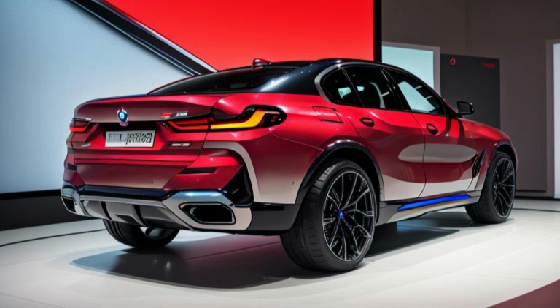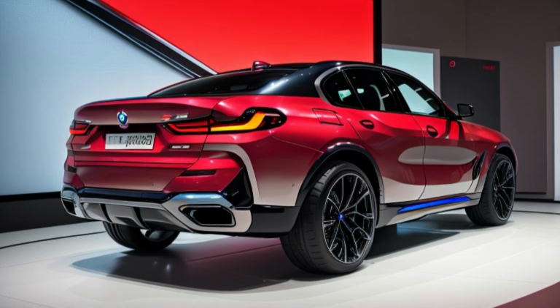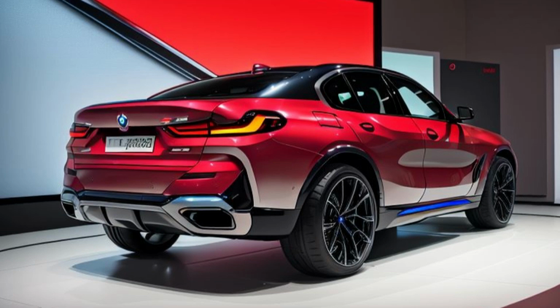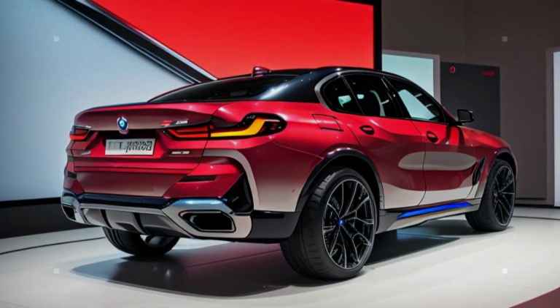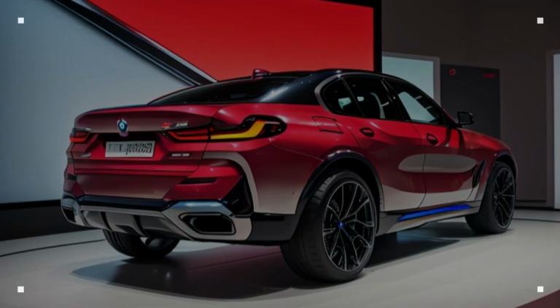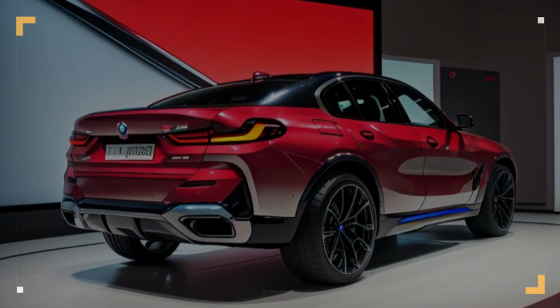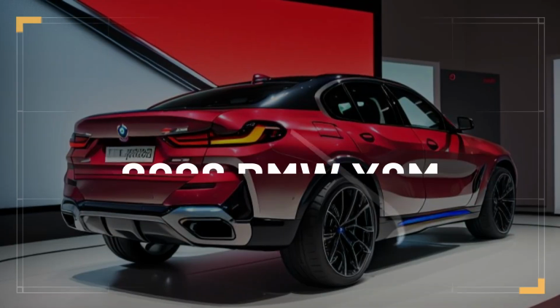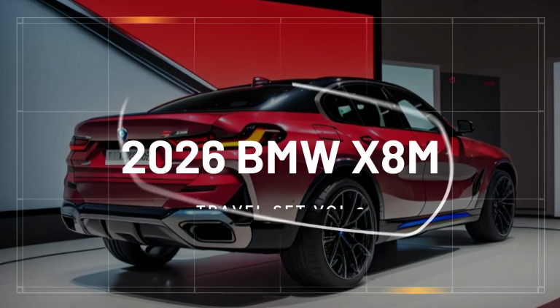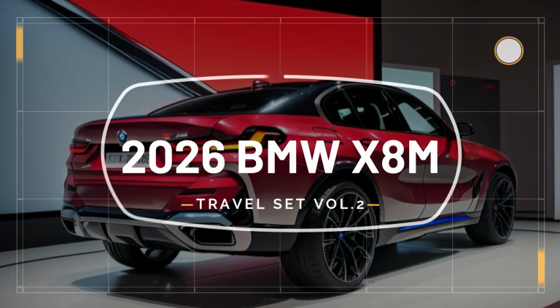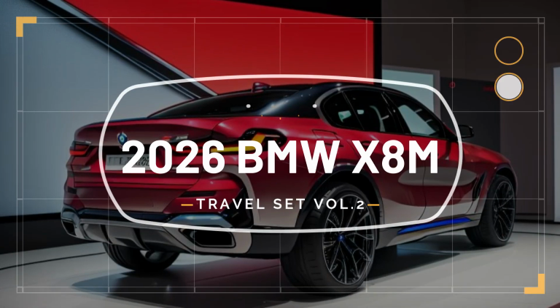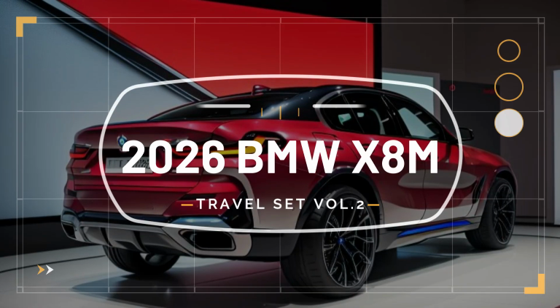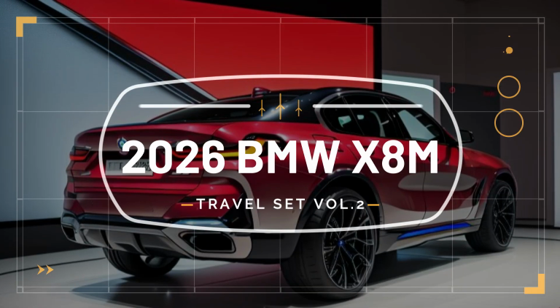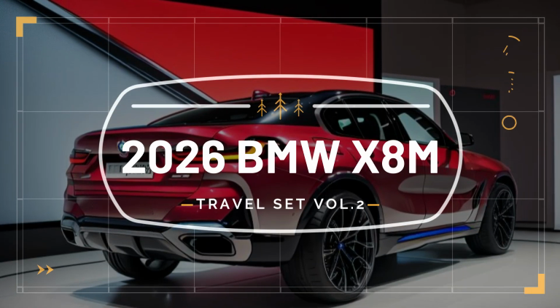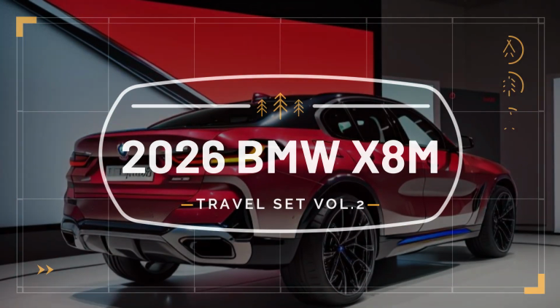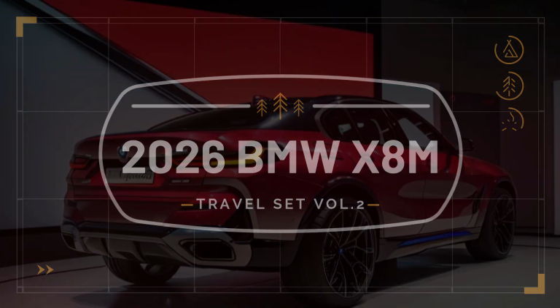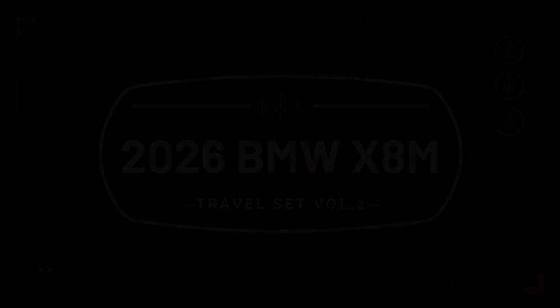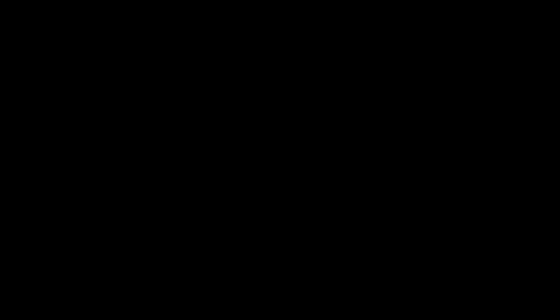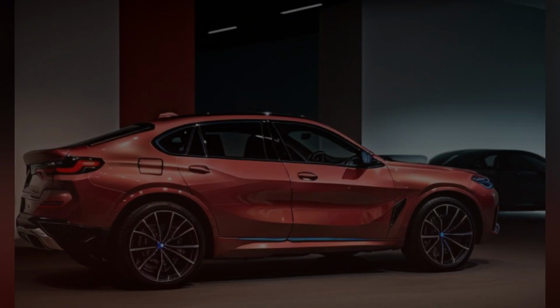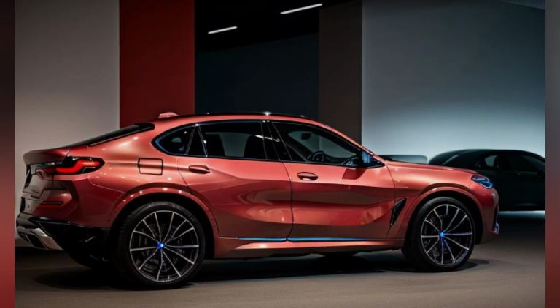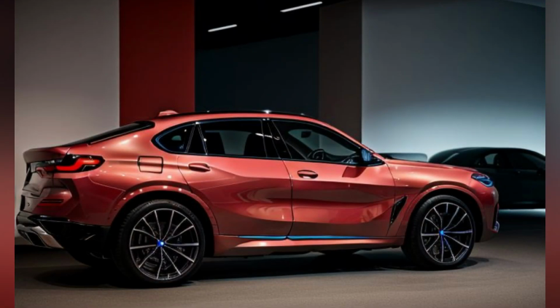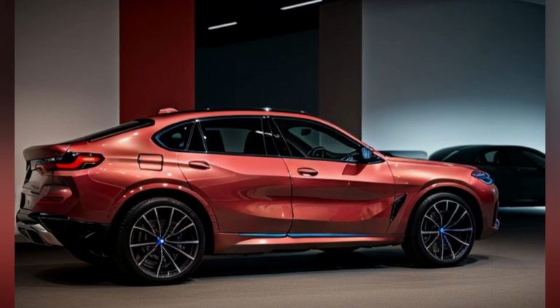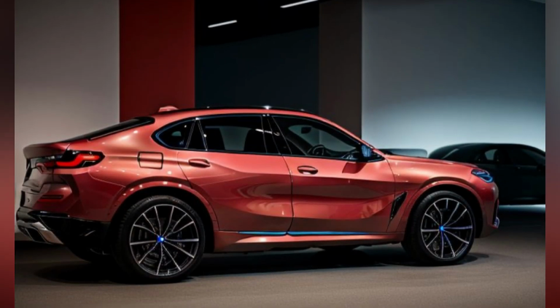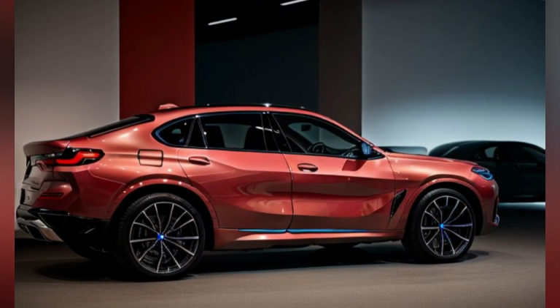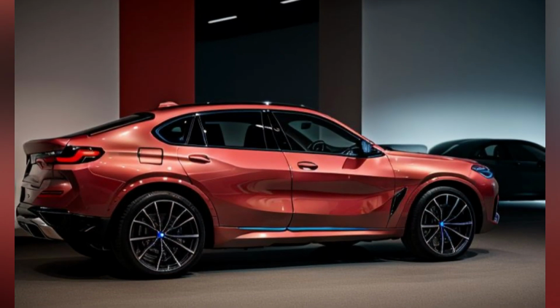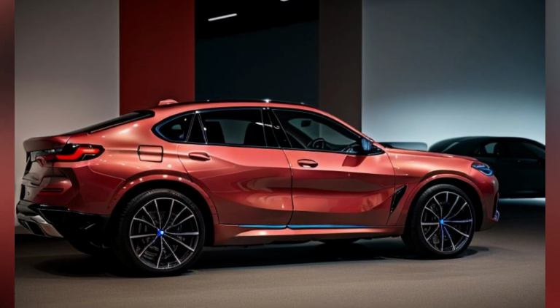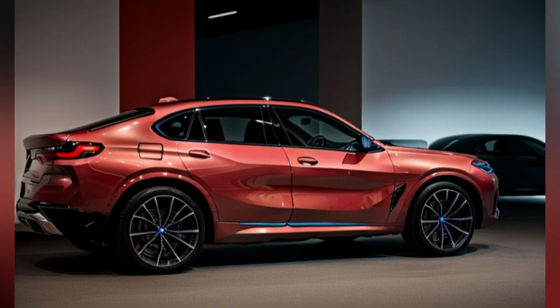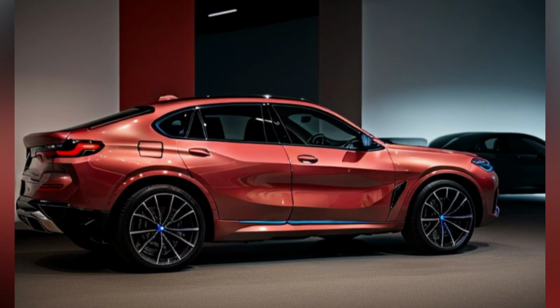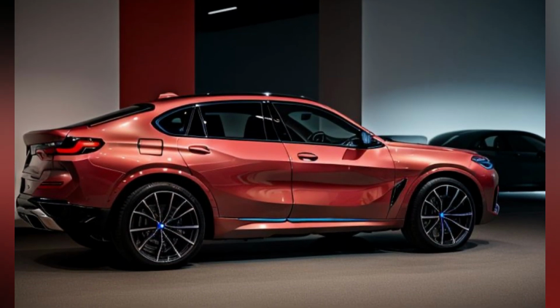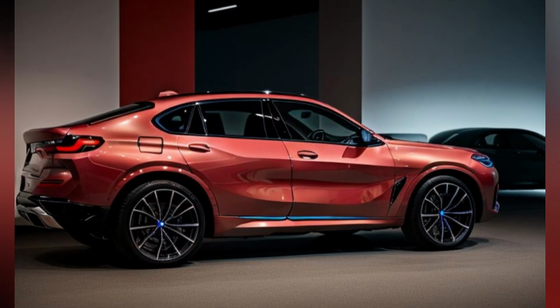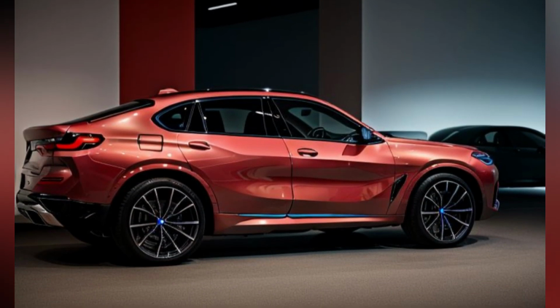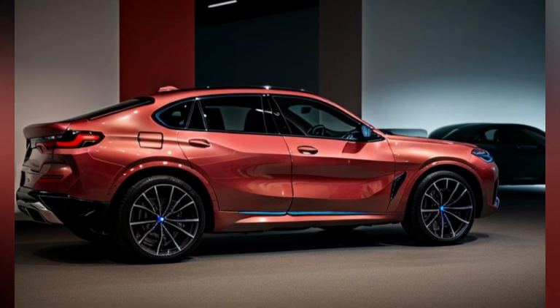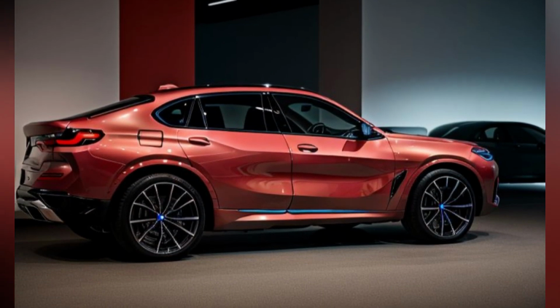Ambient lighting with customizable color sets the mood, whether you're embarking on a long journey or a spirited drive.